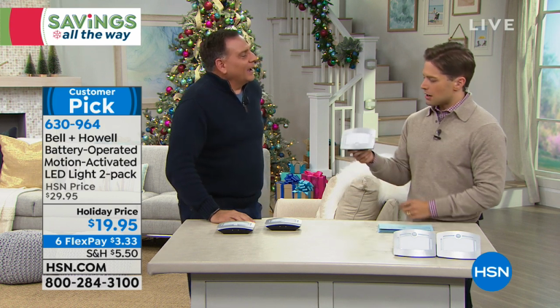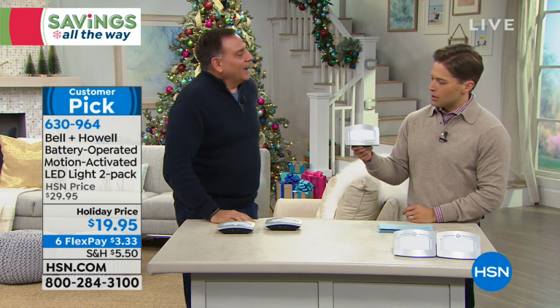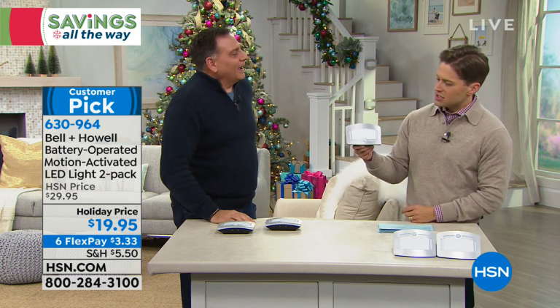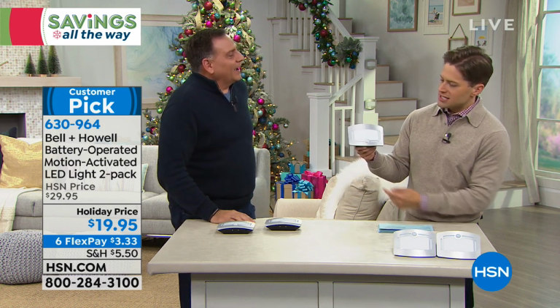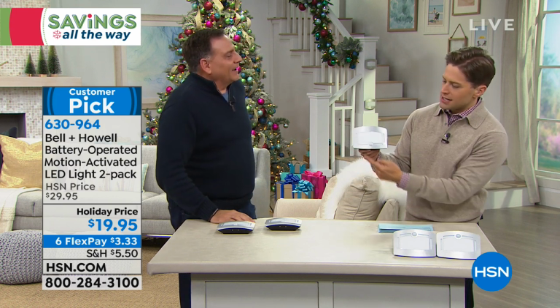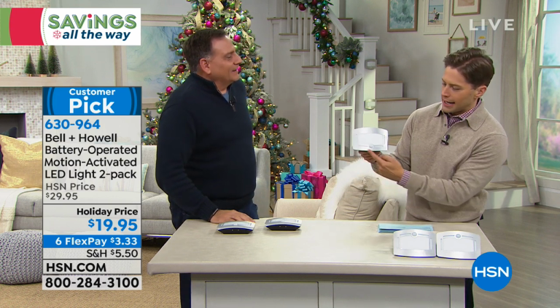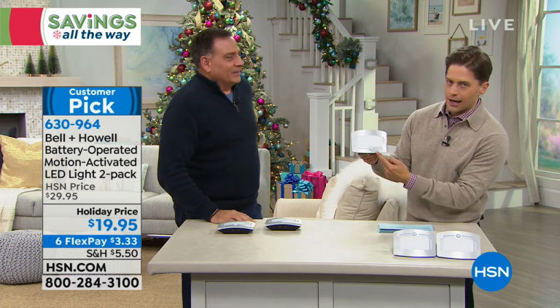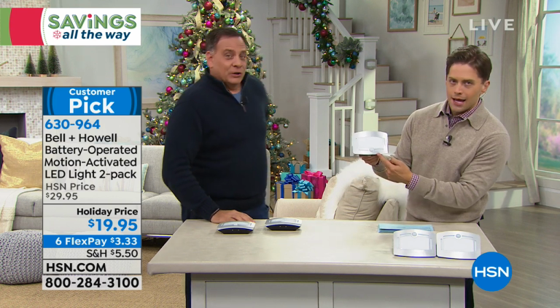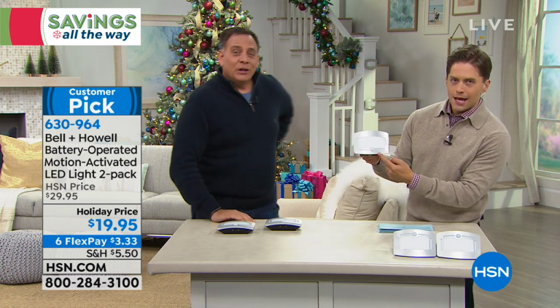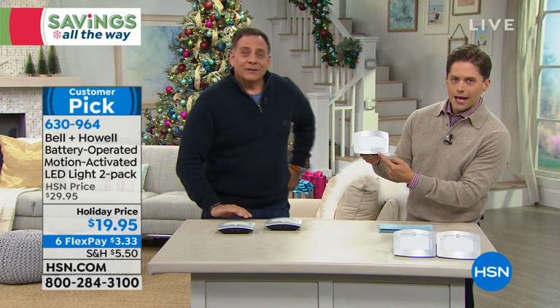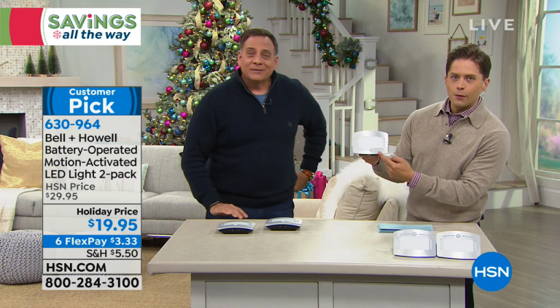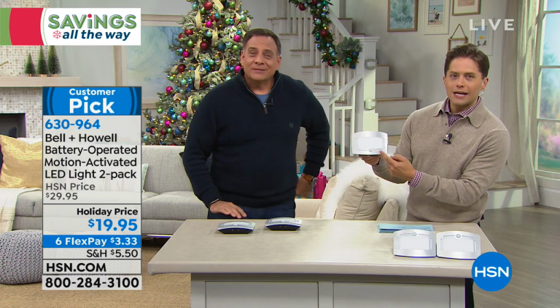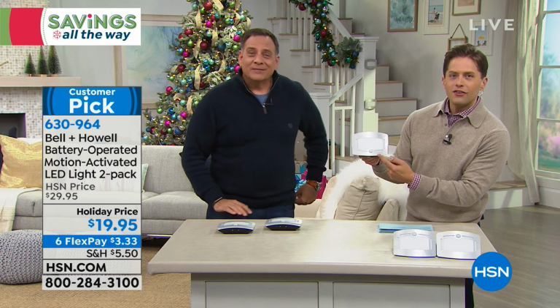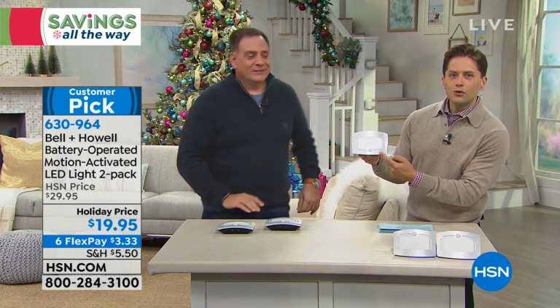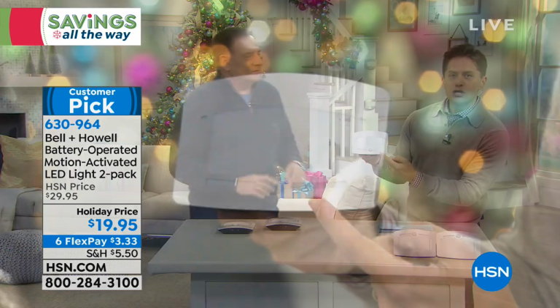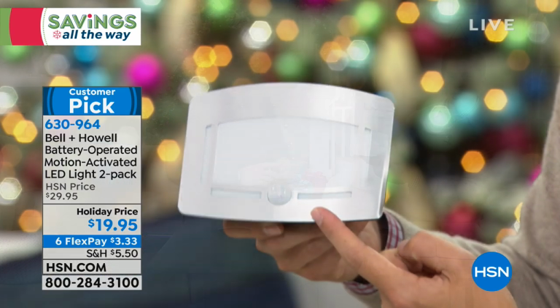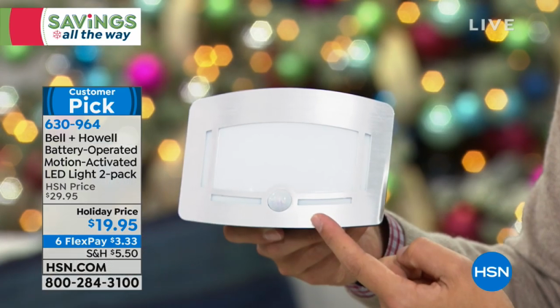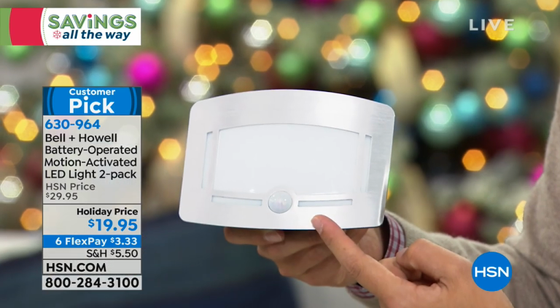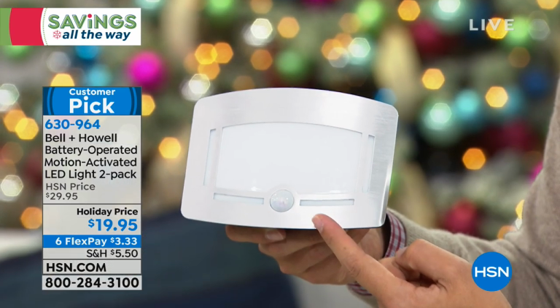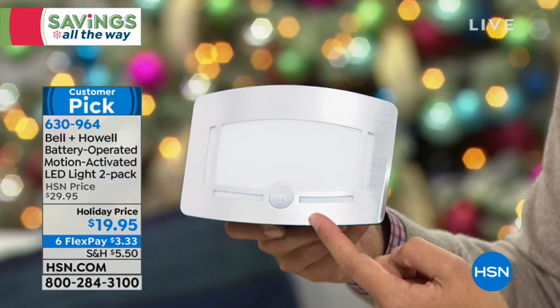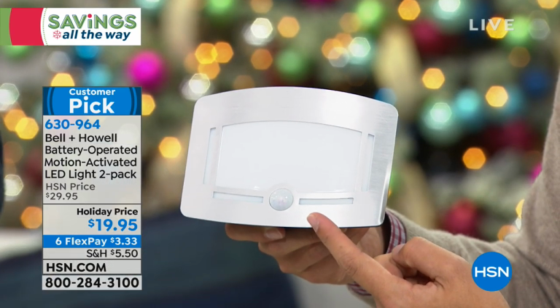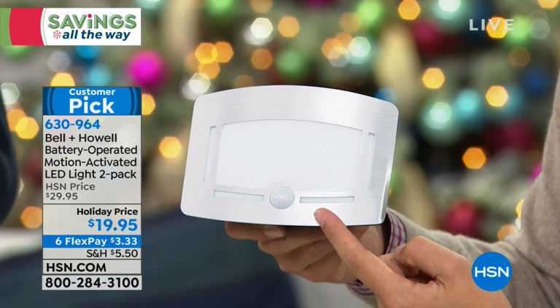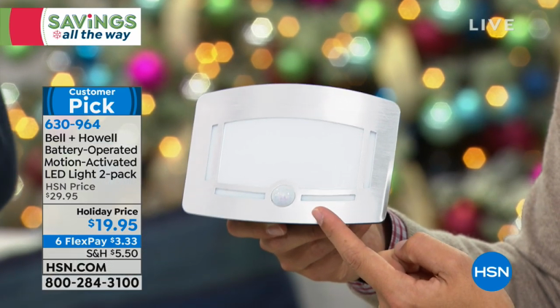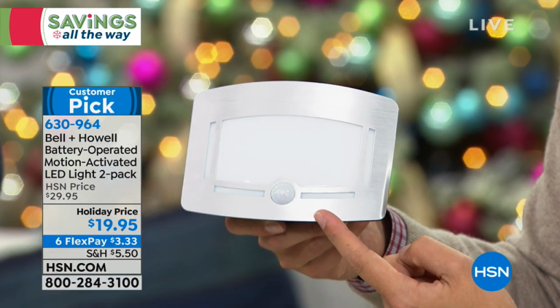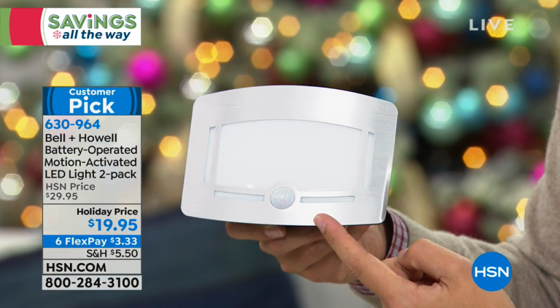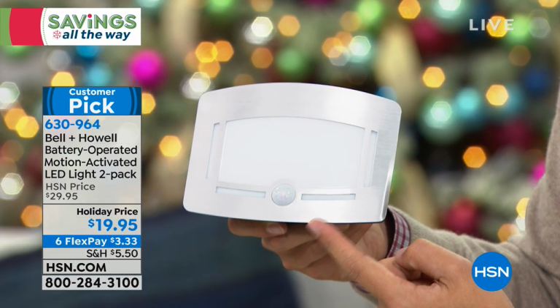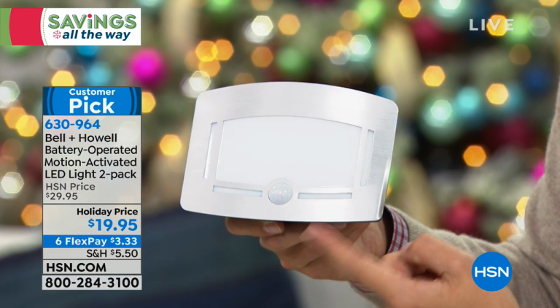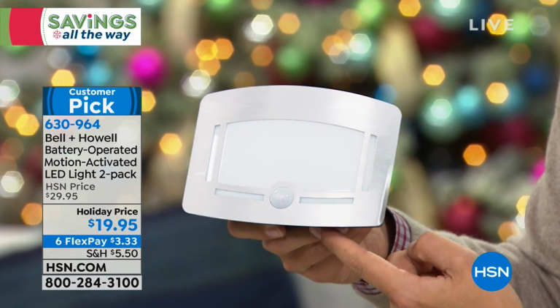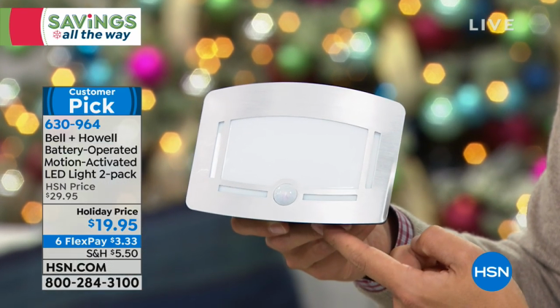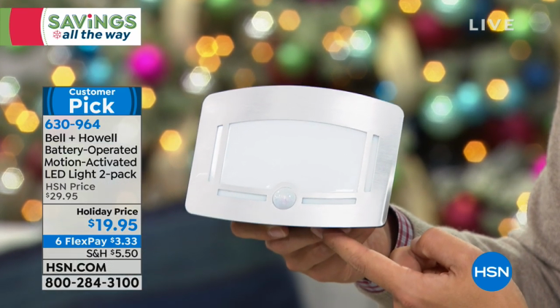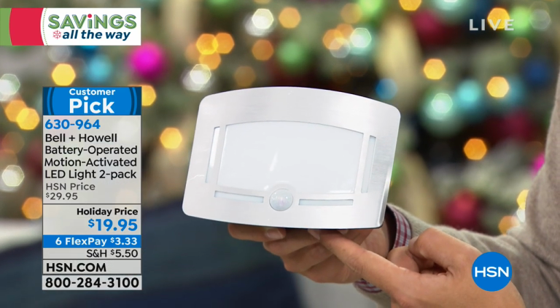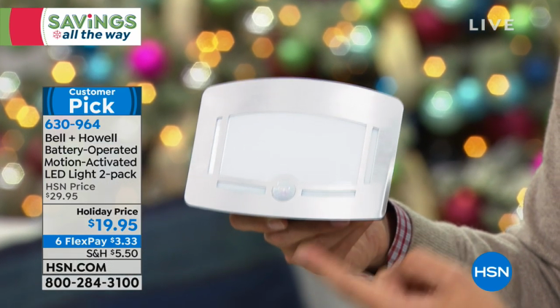These are stunning. They're good-looking. And we're giving you two for under $20, so they're $10 off today.